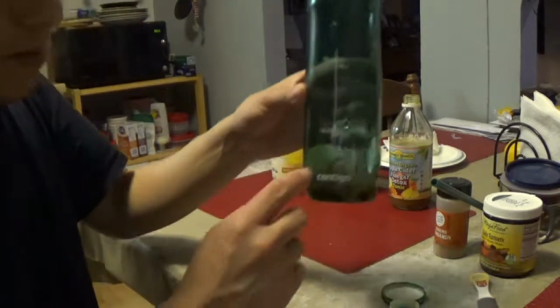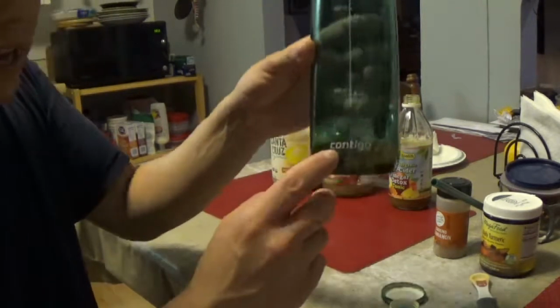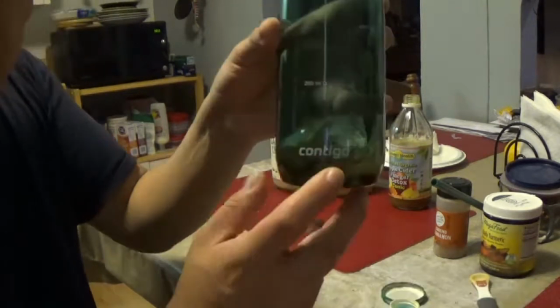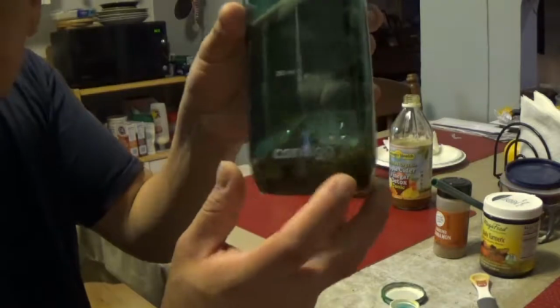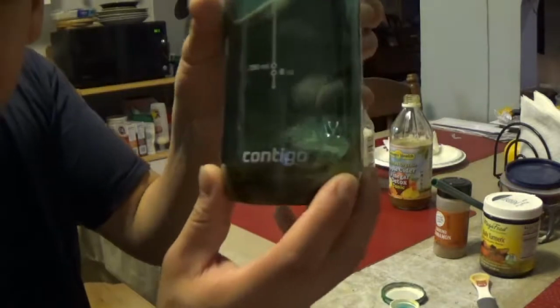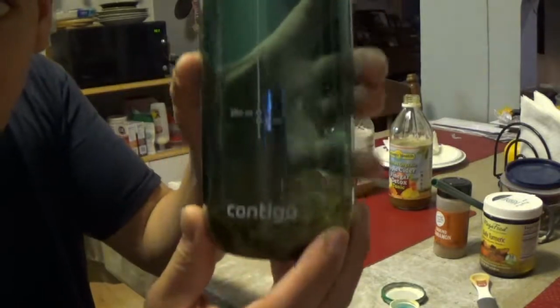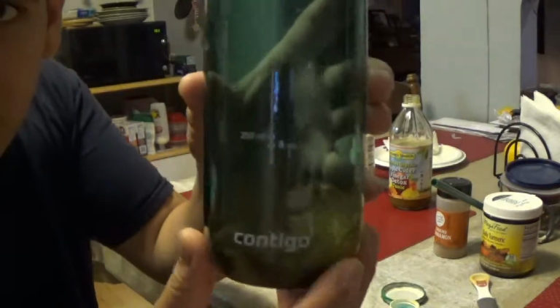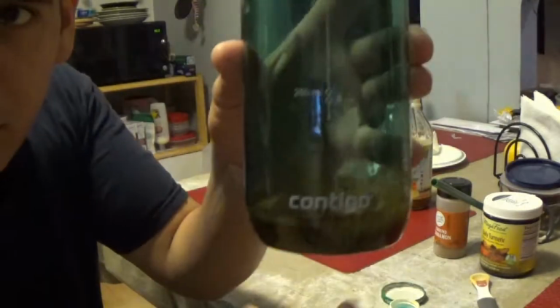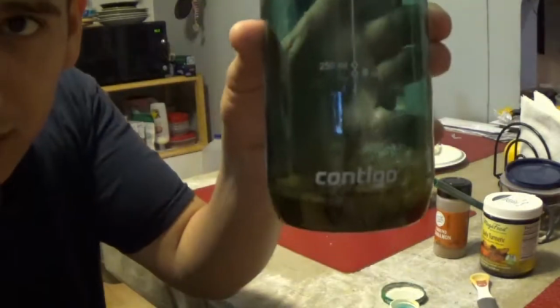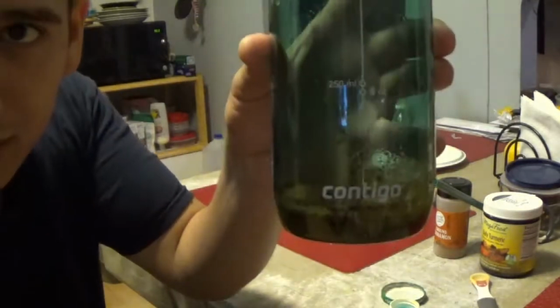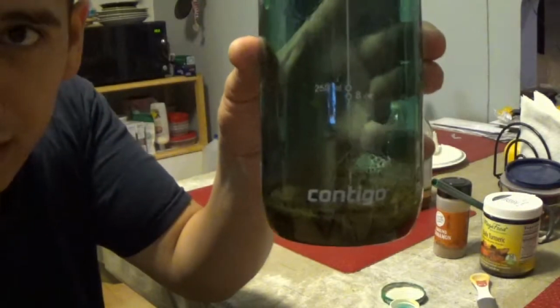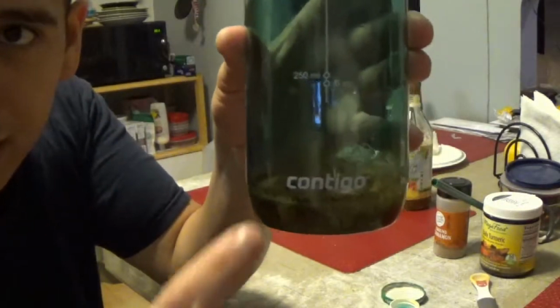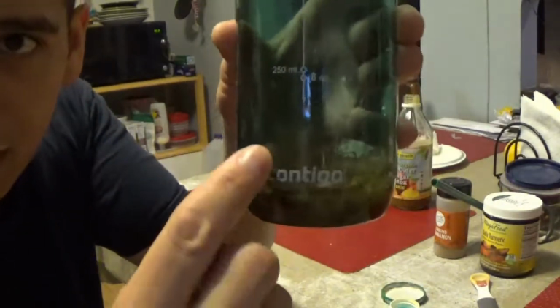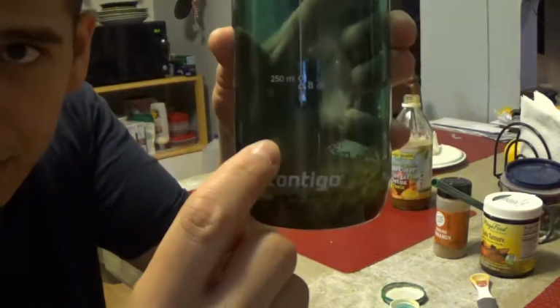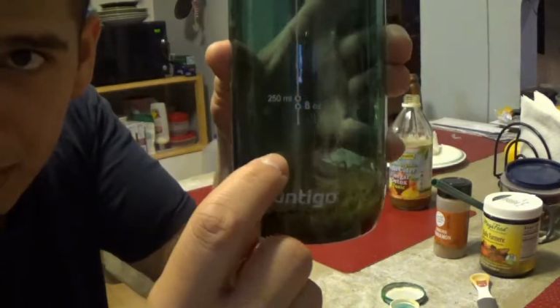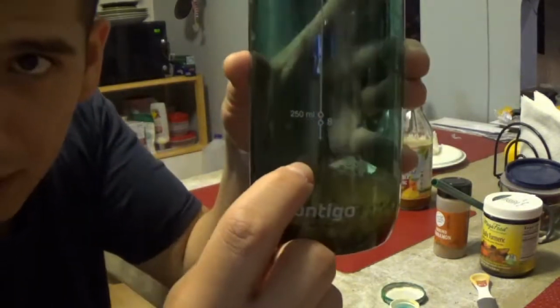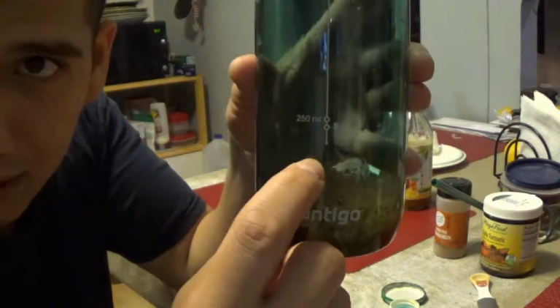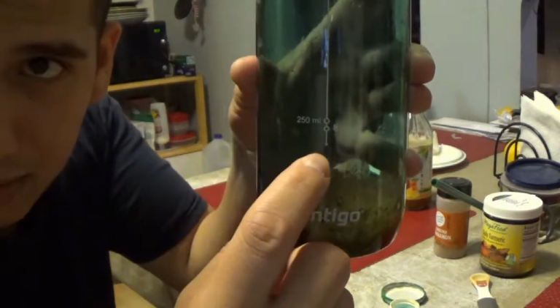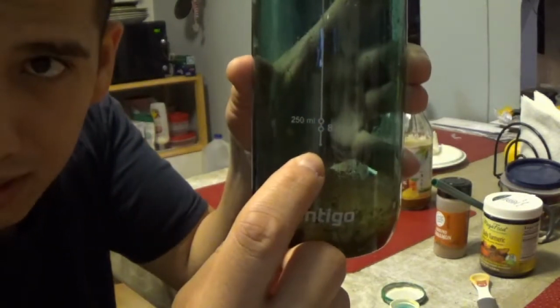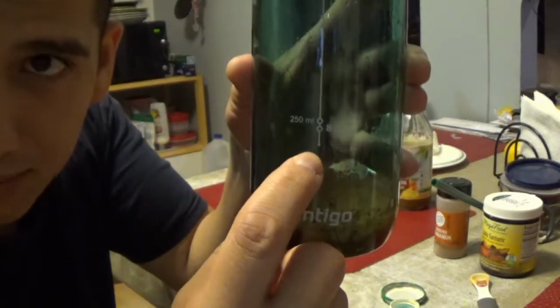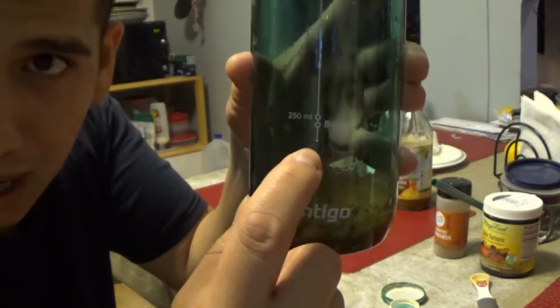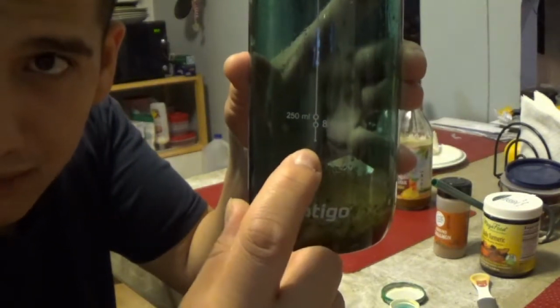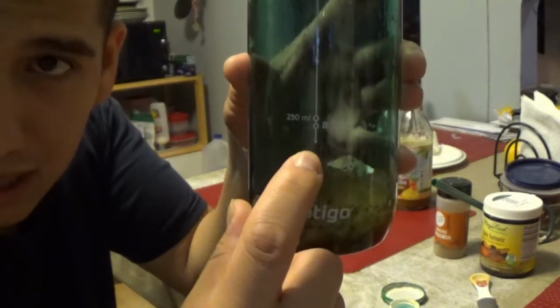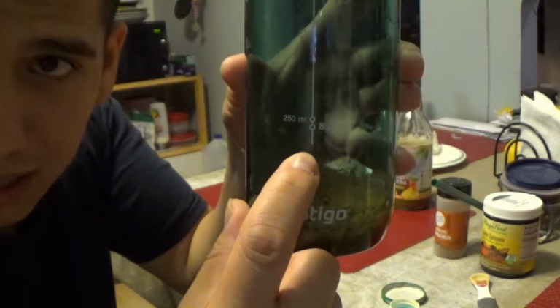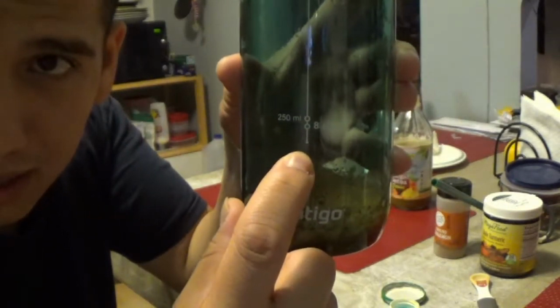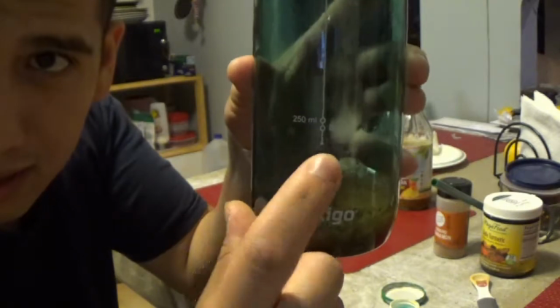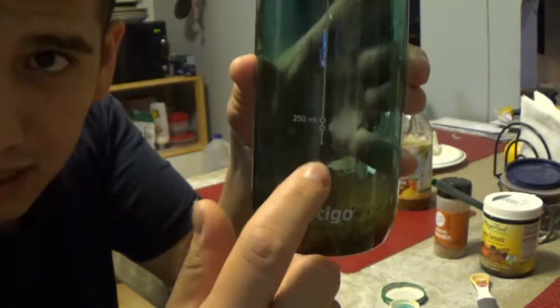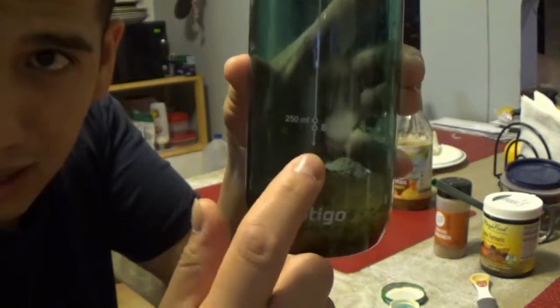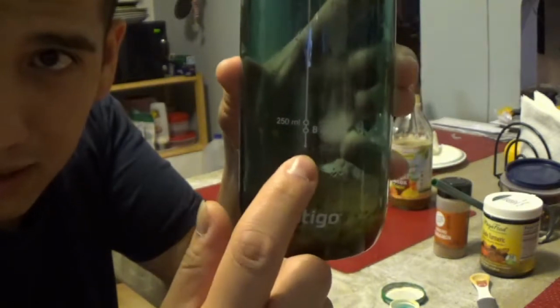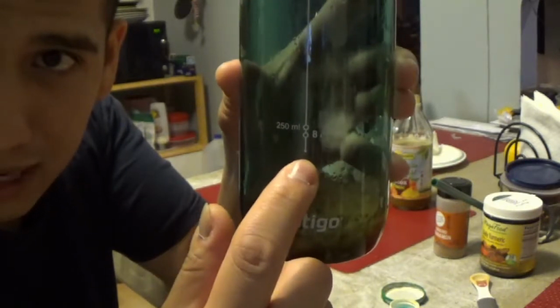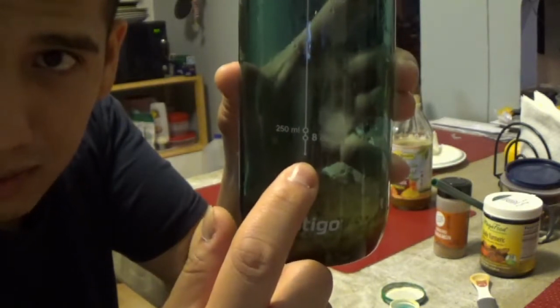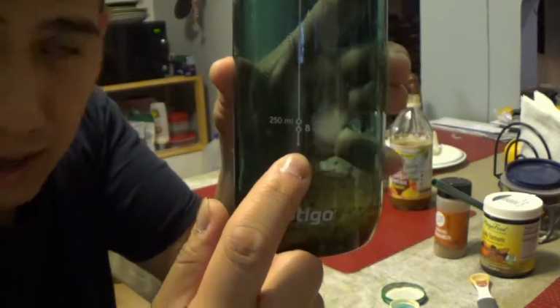I add one cup of water — the cup in my bottle comes to the bottom of this line. That's all I do.